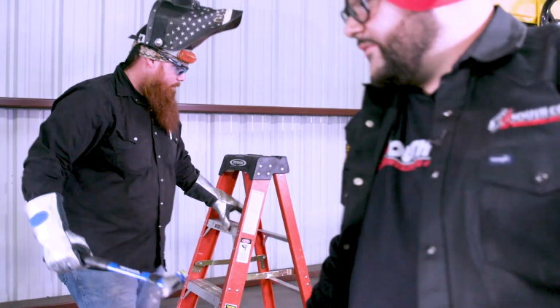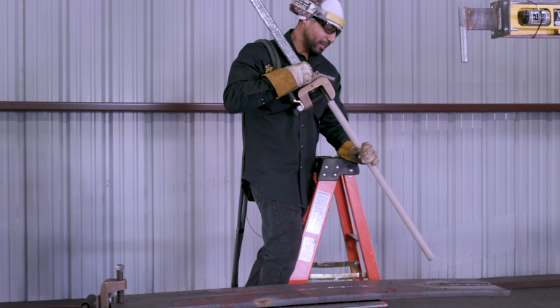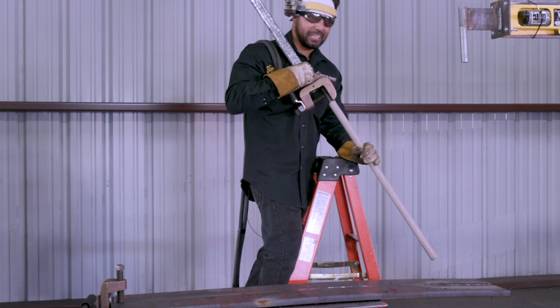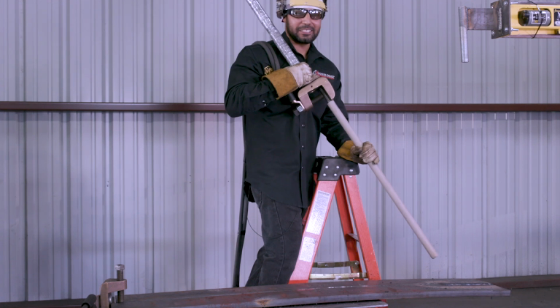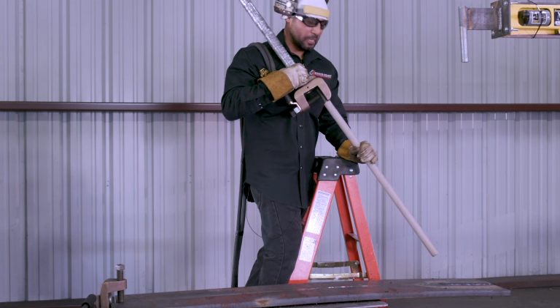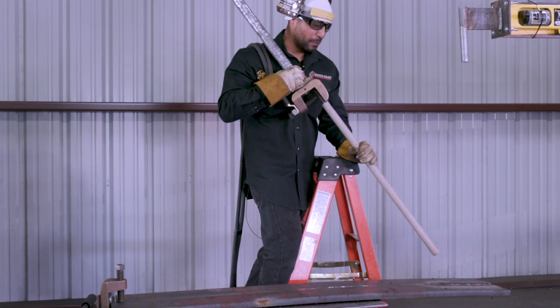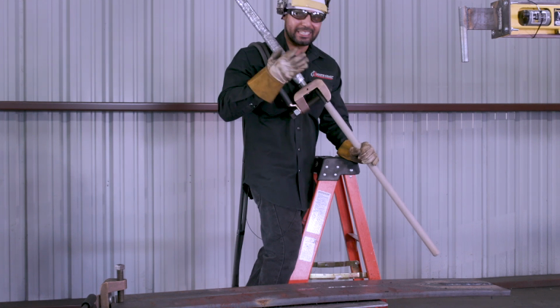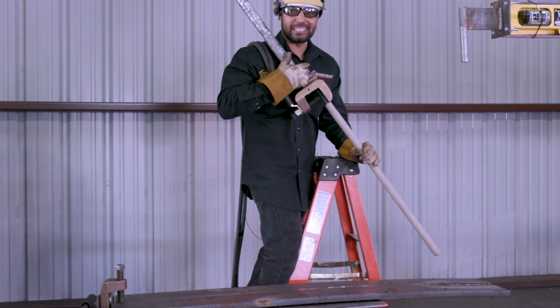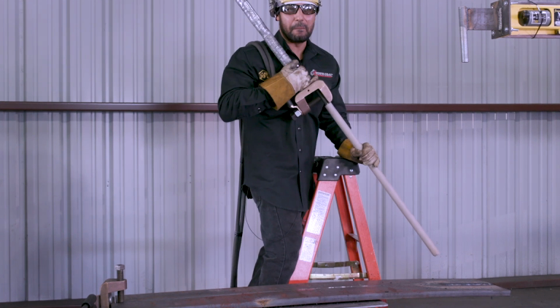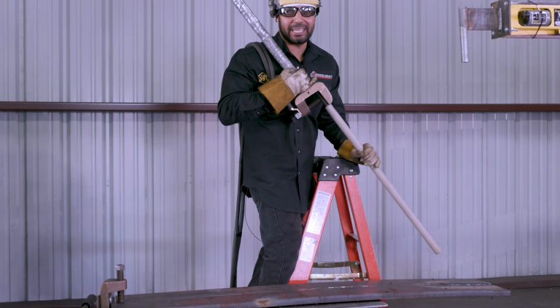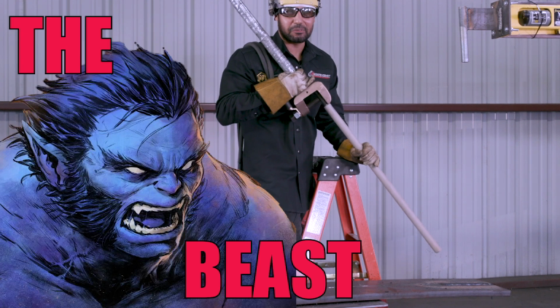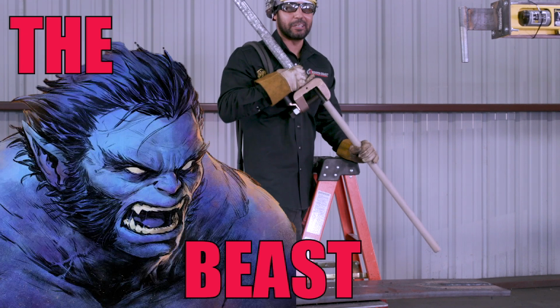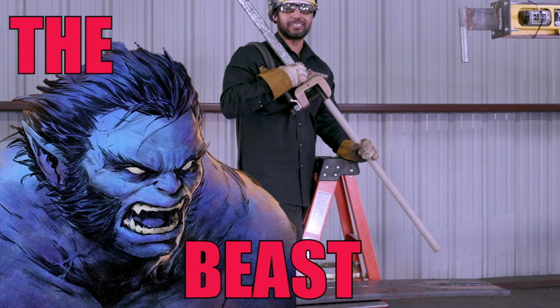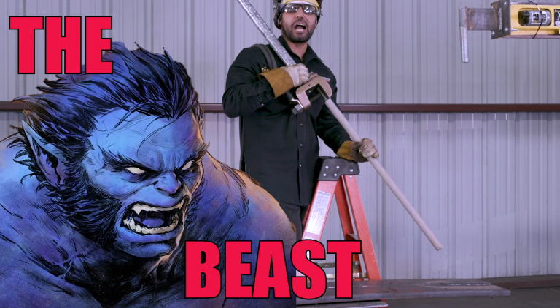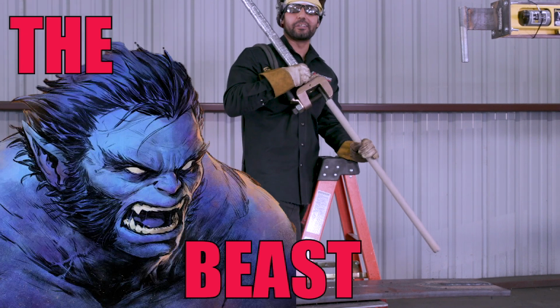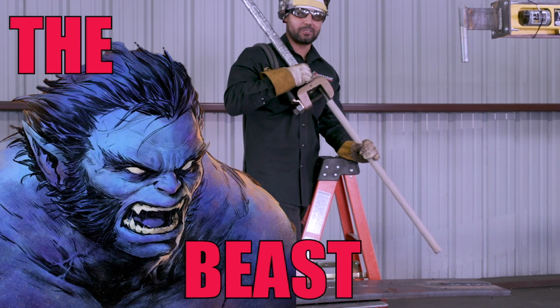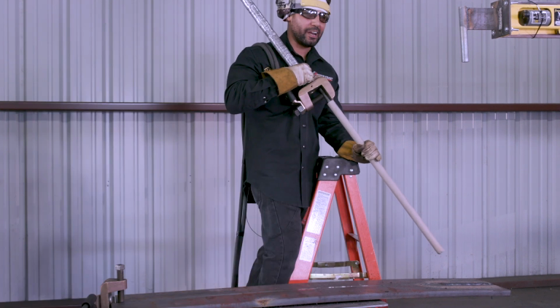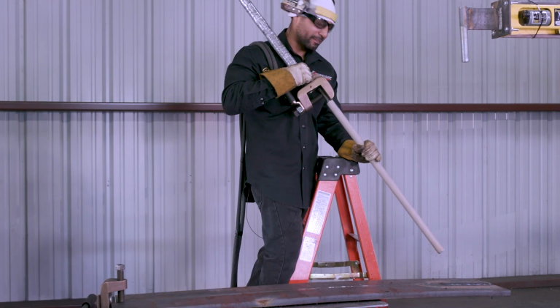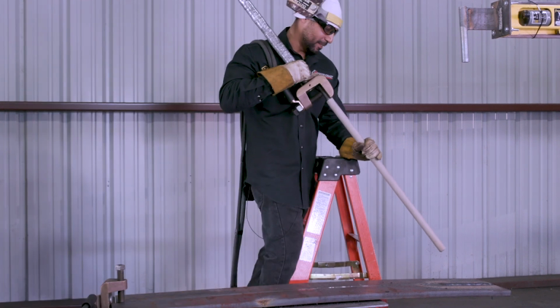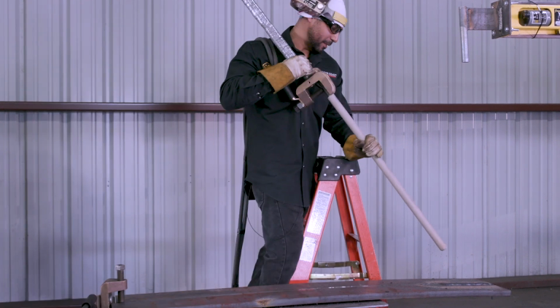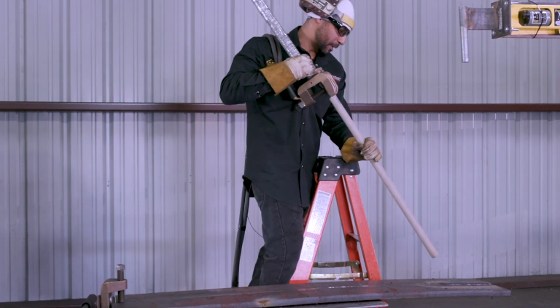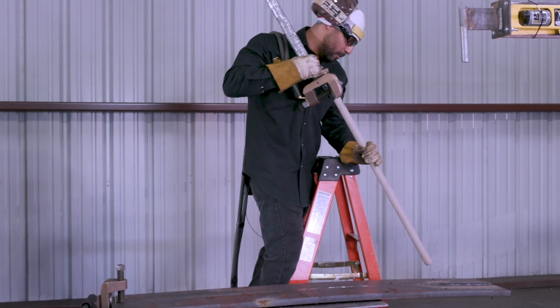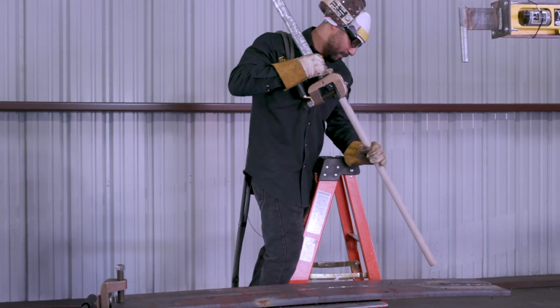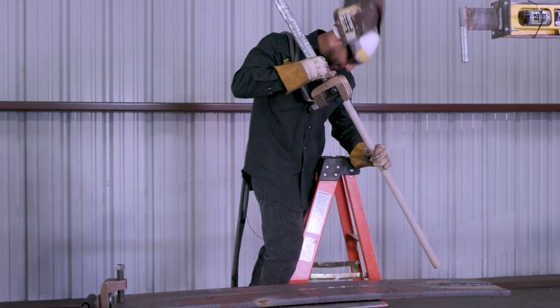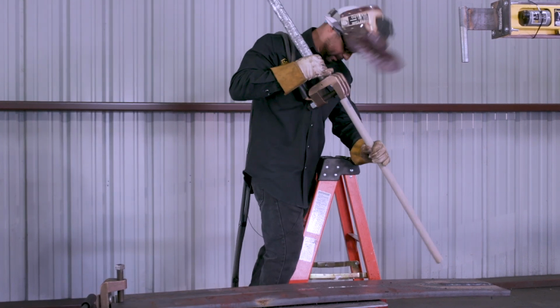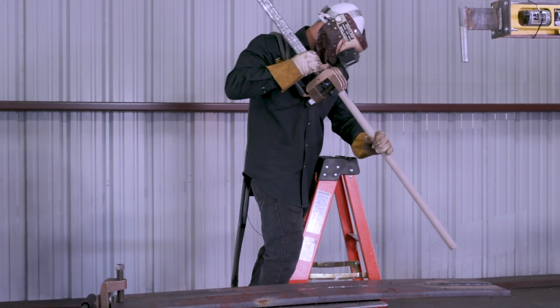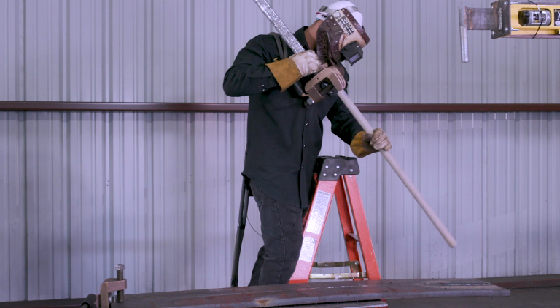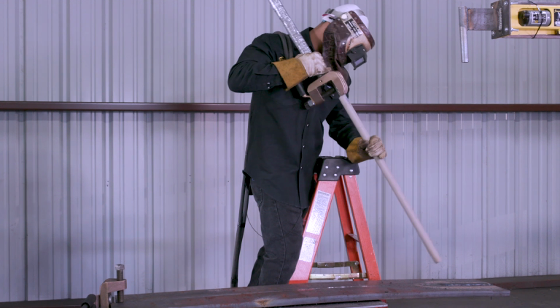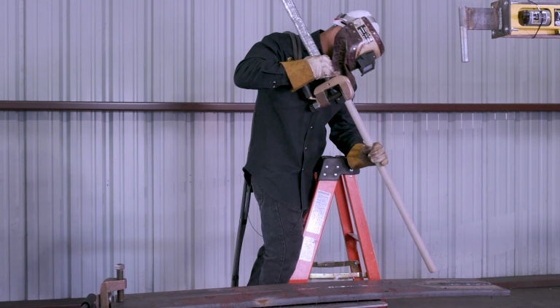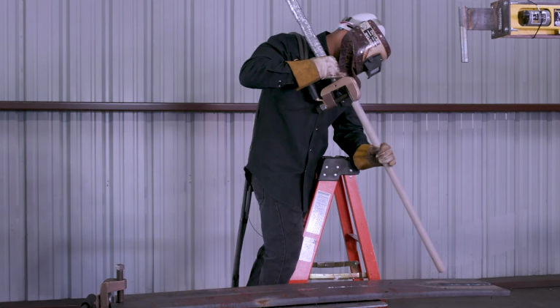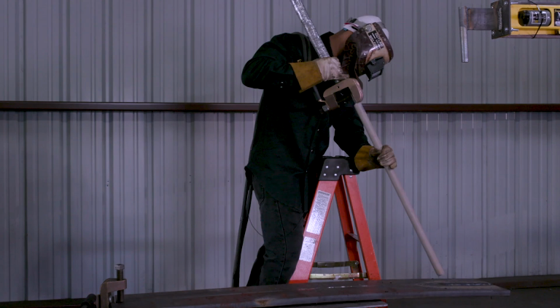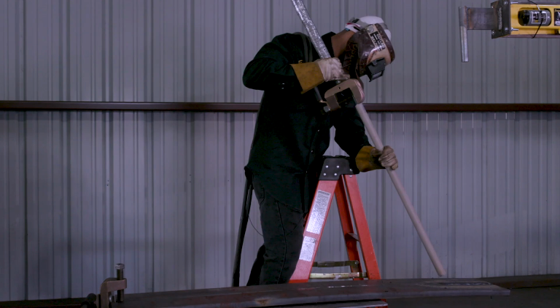All right, ladies and gentlemen, this is the beast right here. Let's see how it goes. You're live.